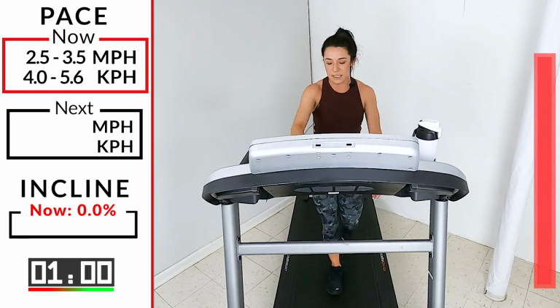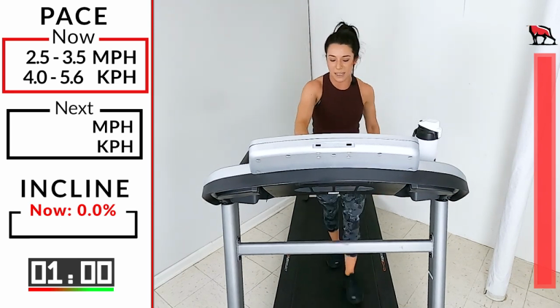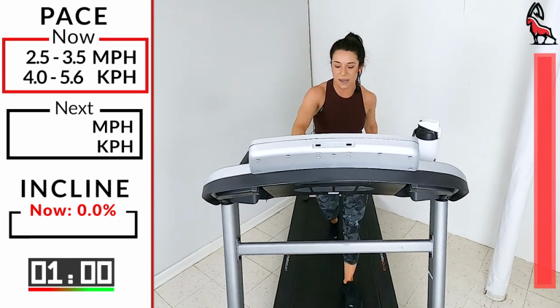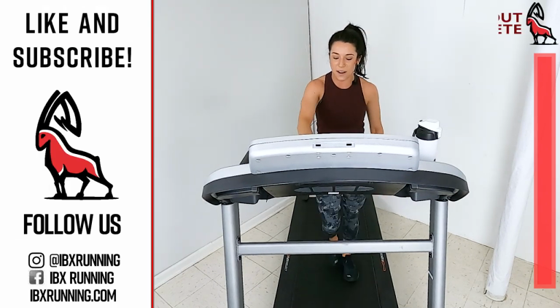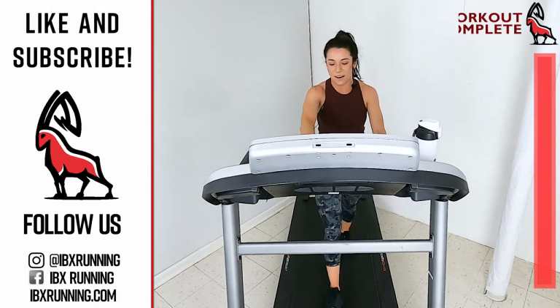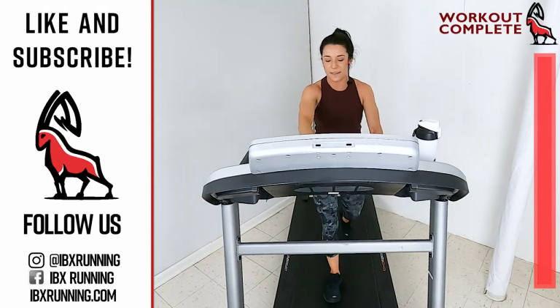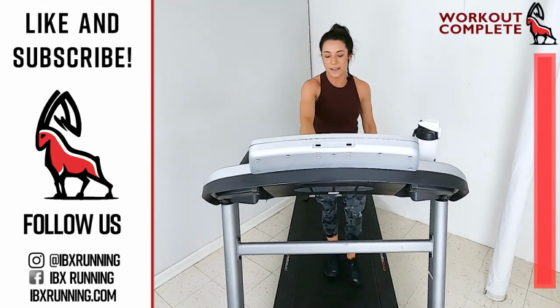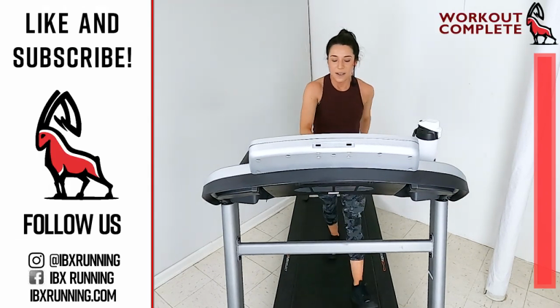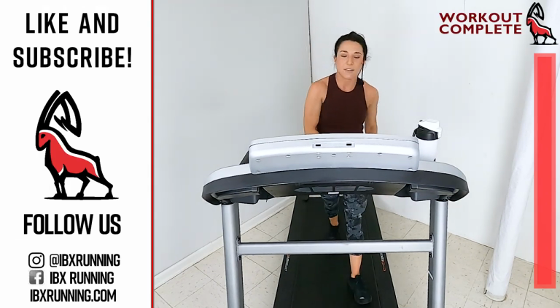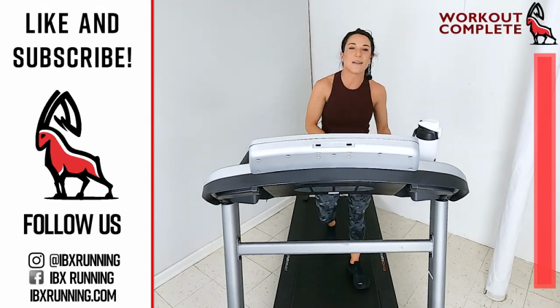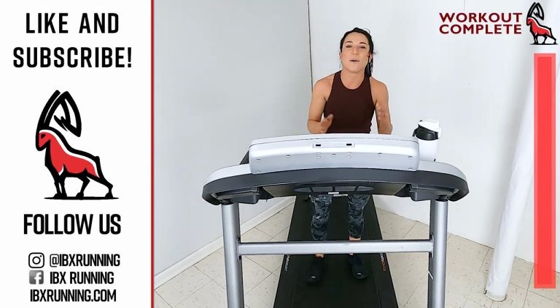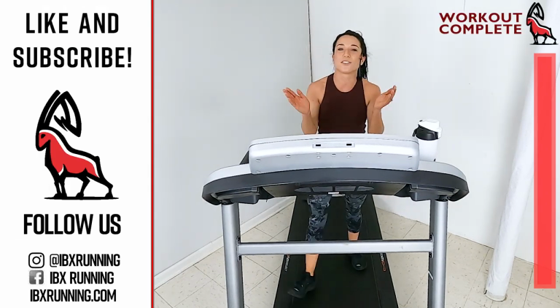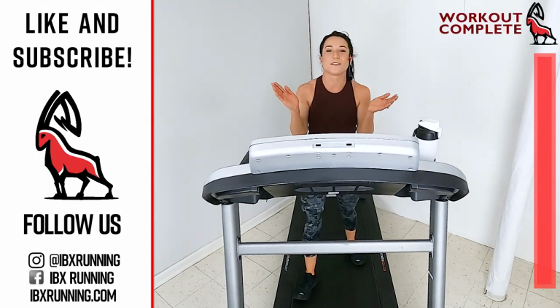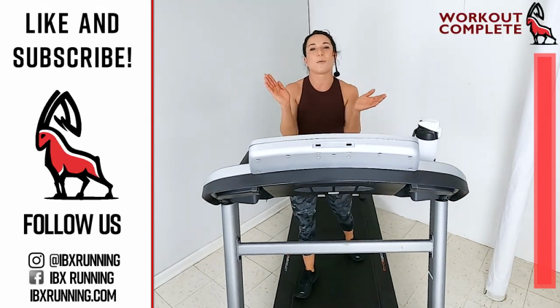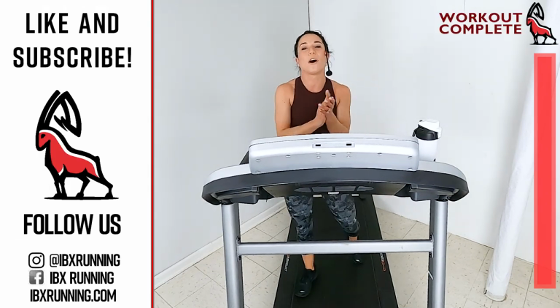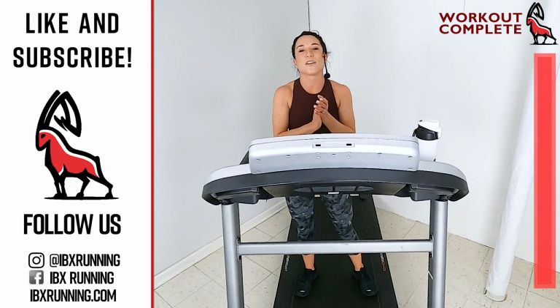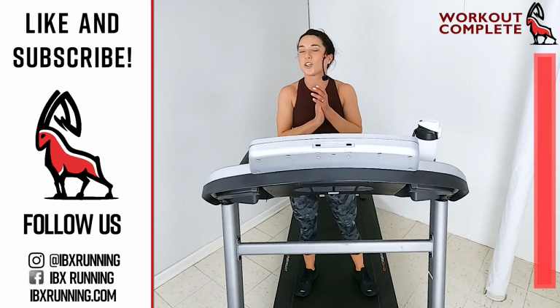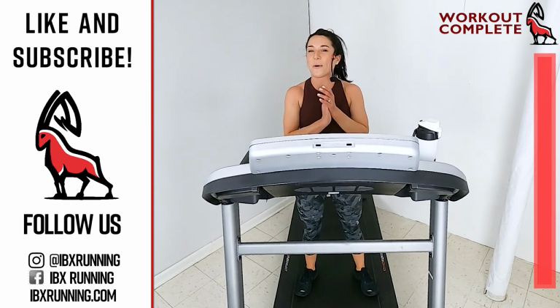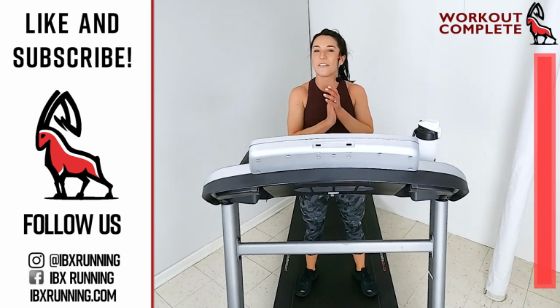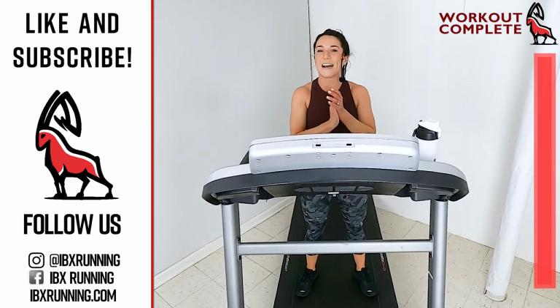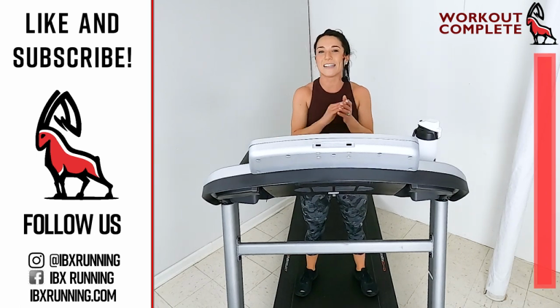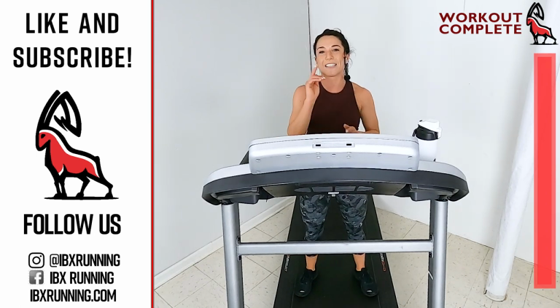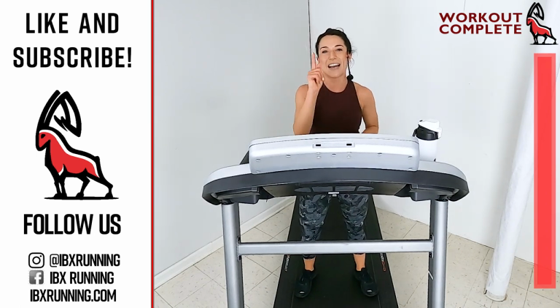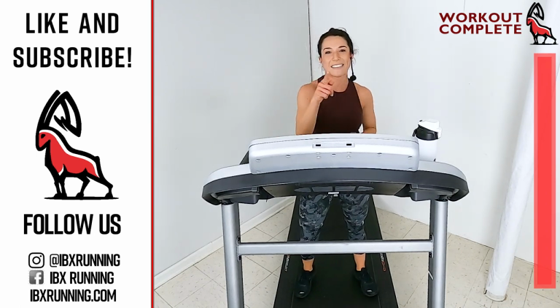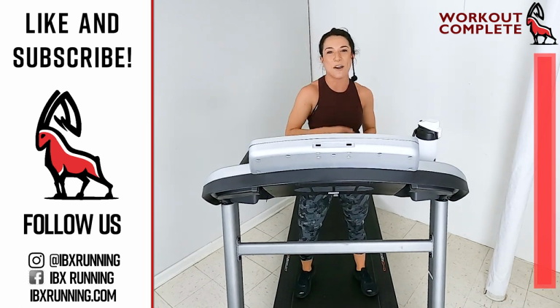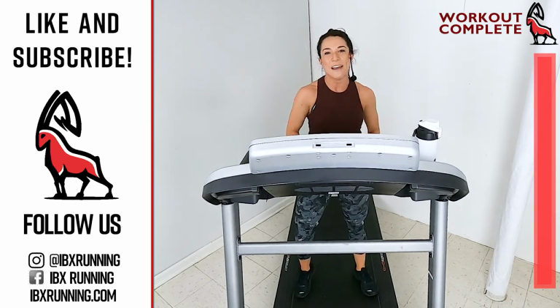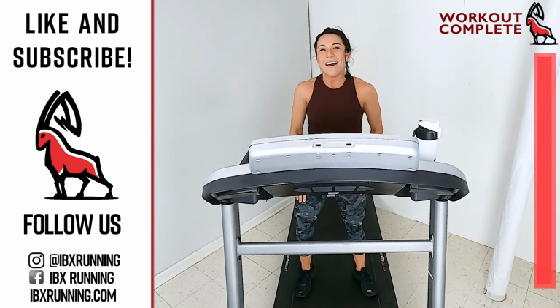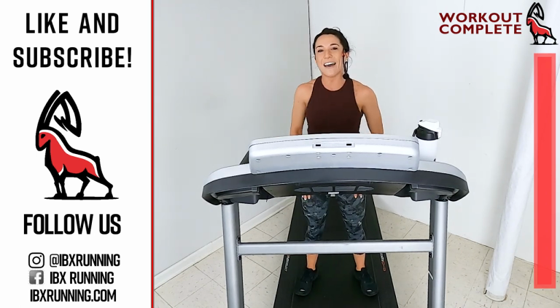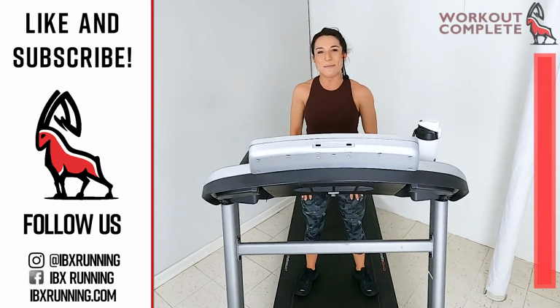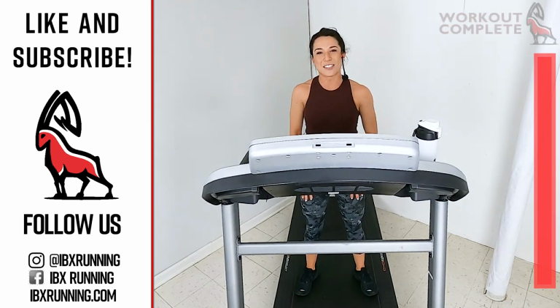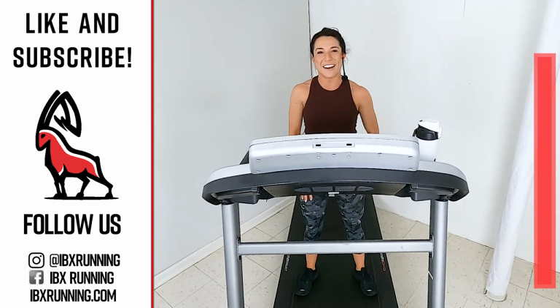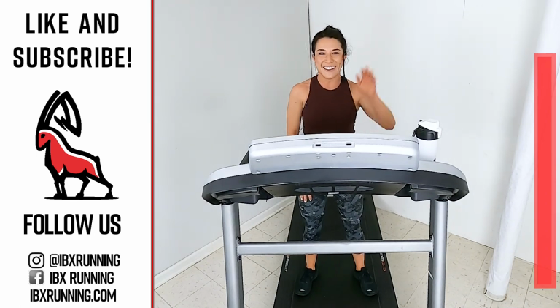Awesome. Take it on off. Grab that well-deserved sip of water. So proud of you guys. I'll see you next time on Ibex Running.